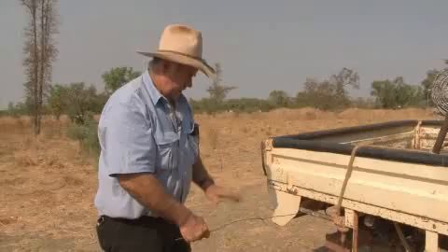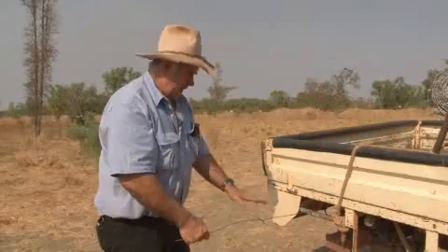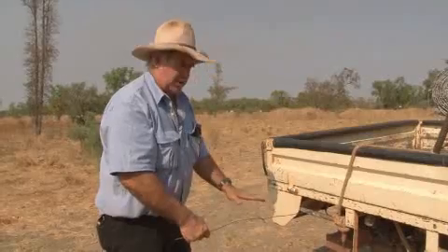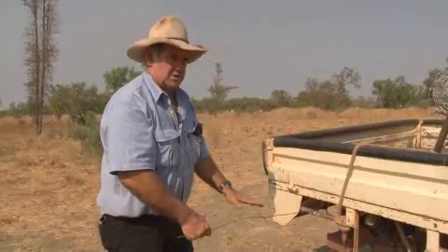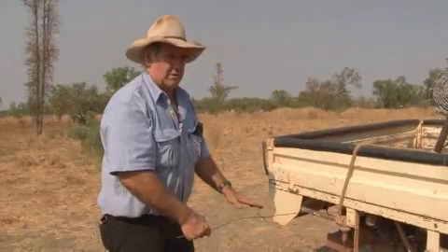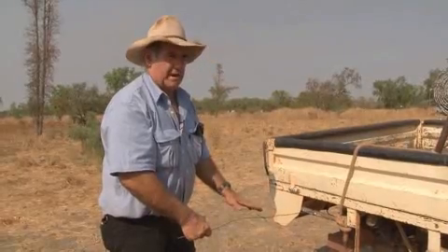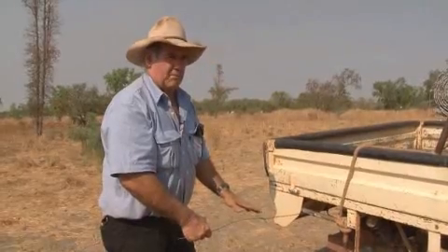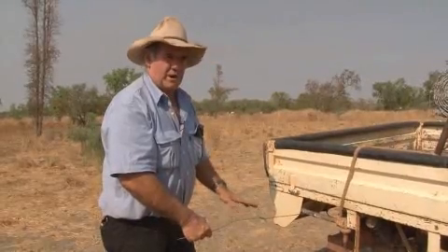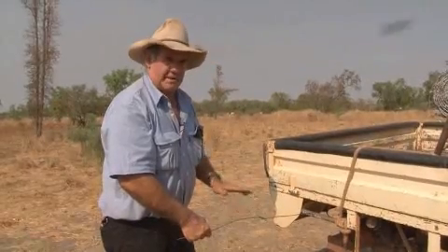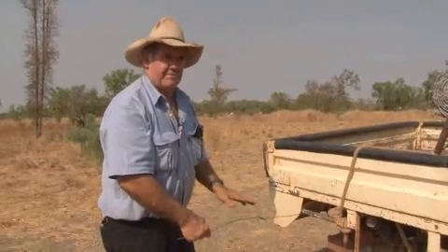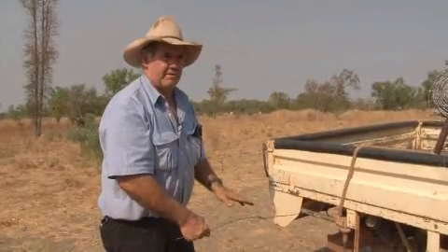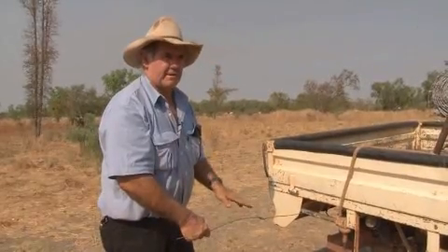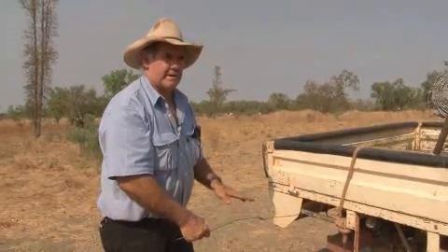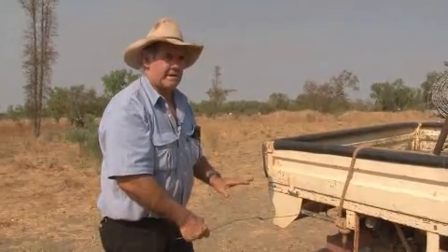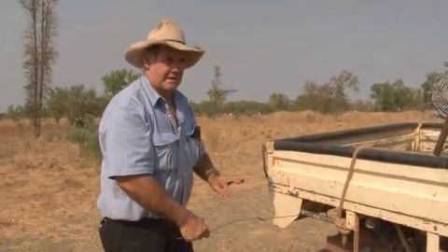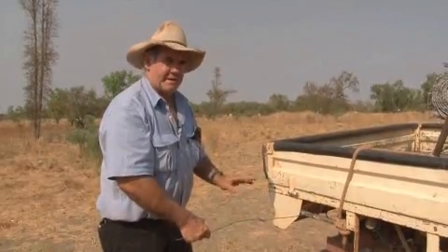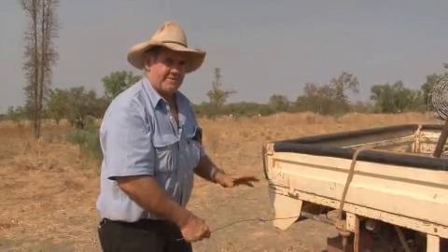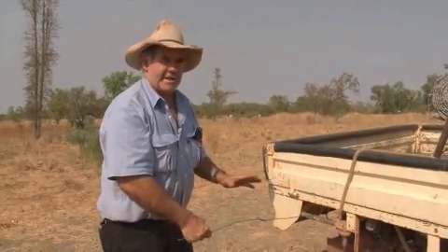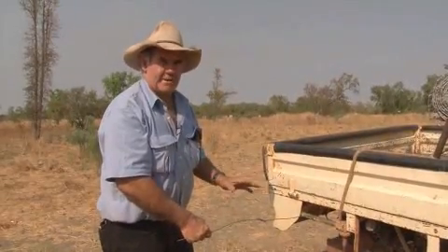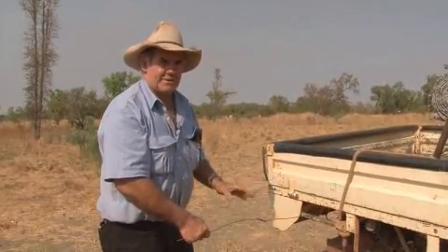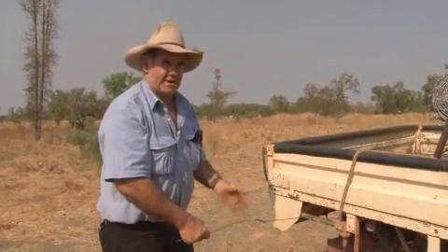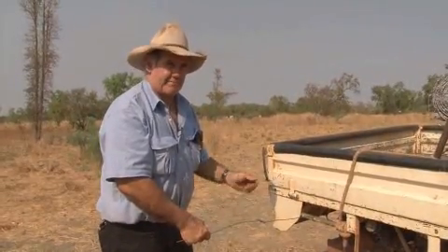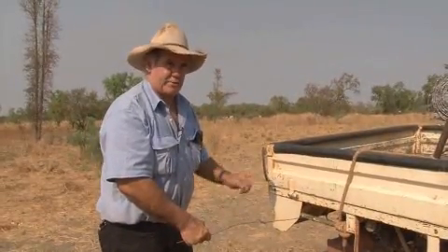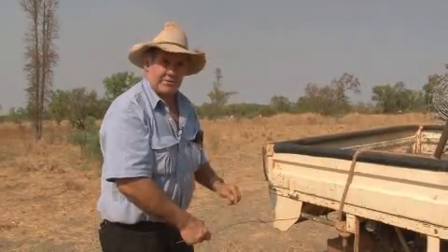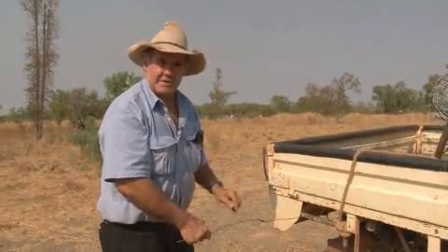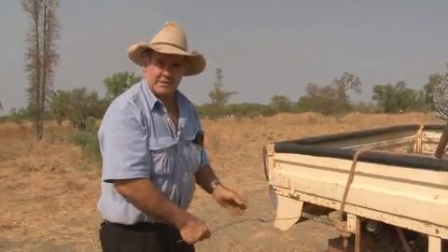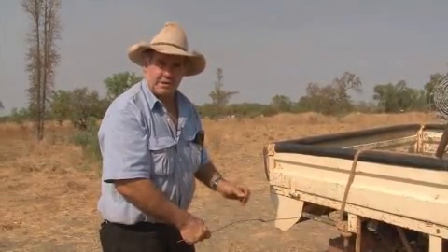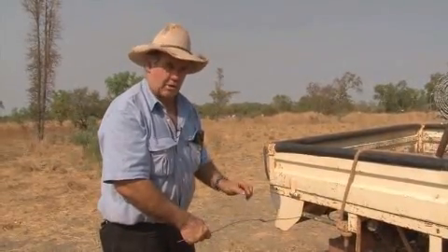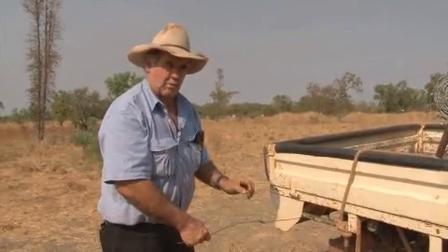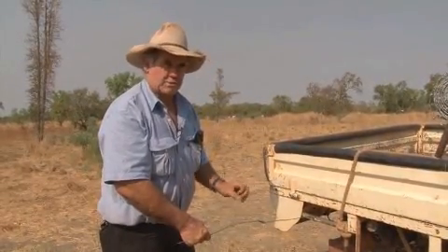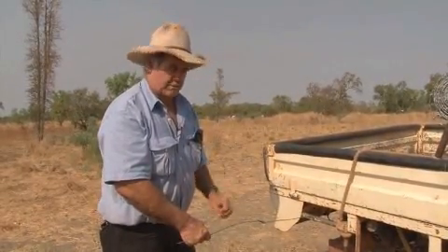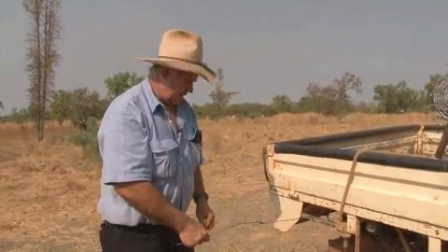You can use it on barbed wire but it's very fiddly because you've got to put the claws through, you know.